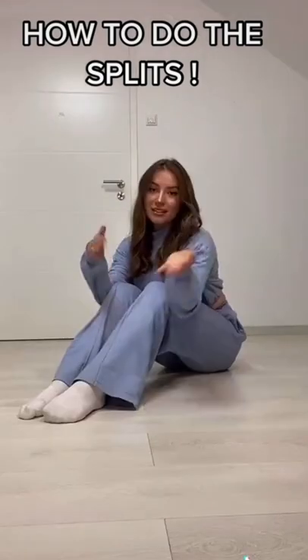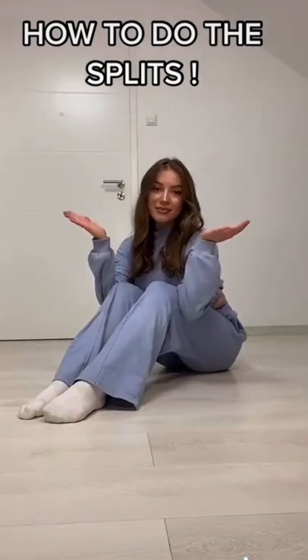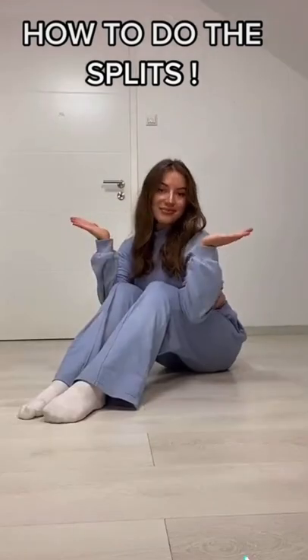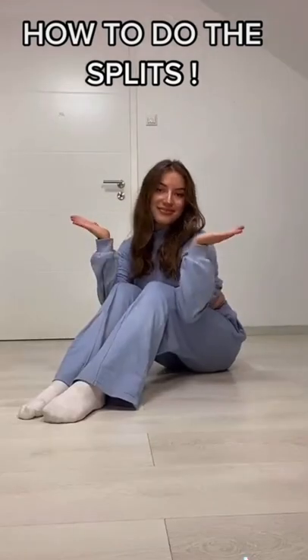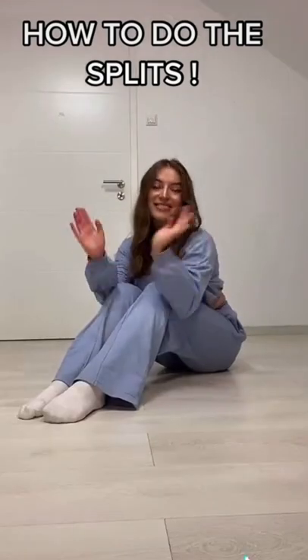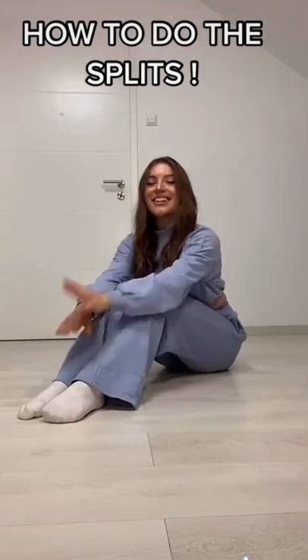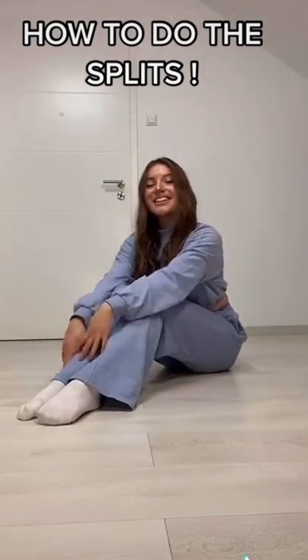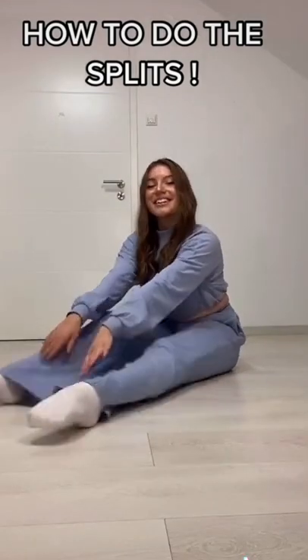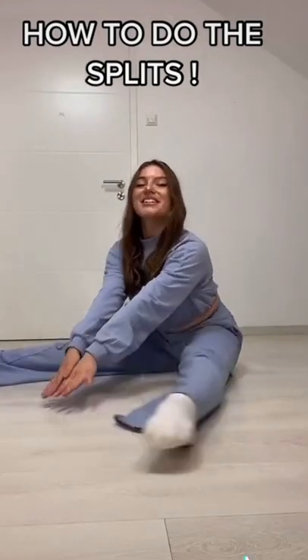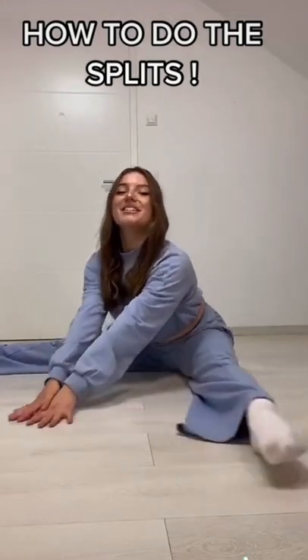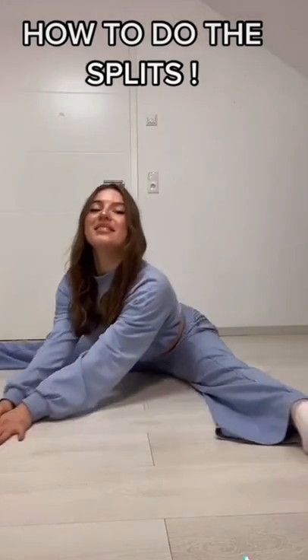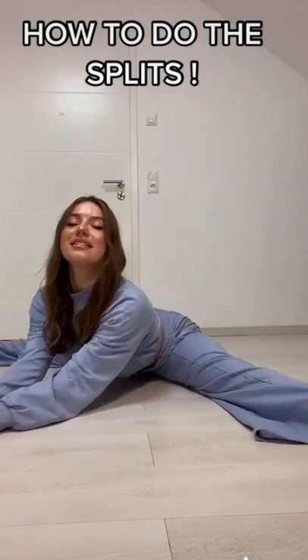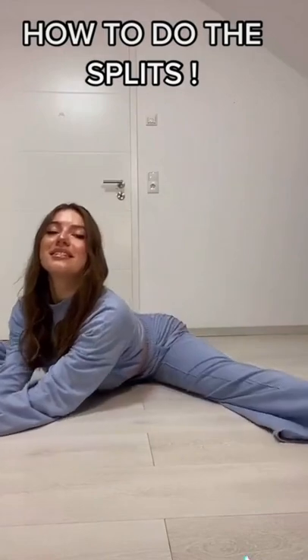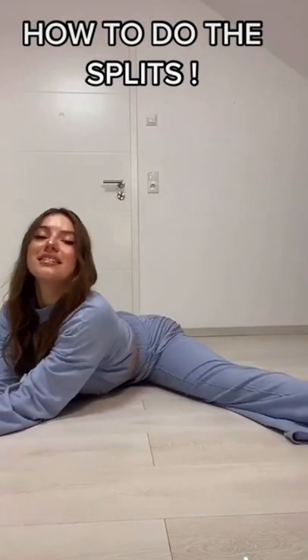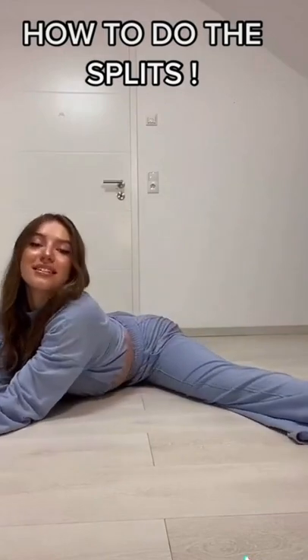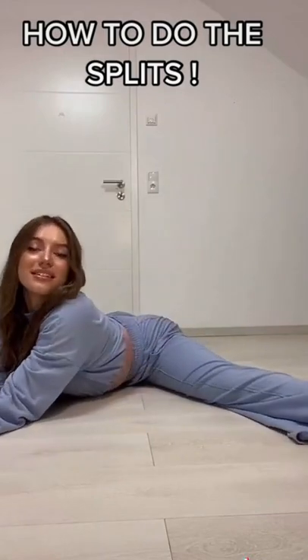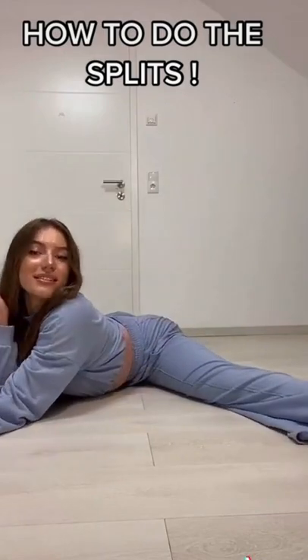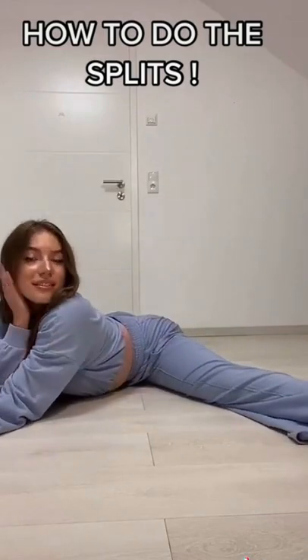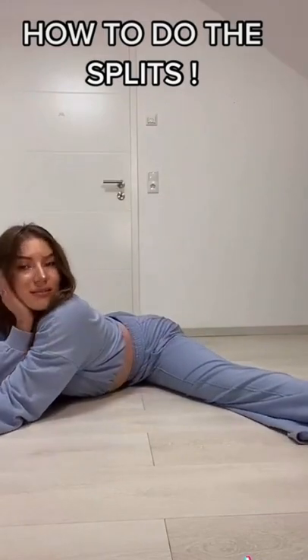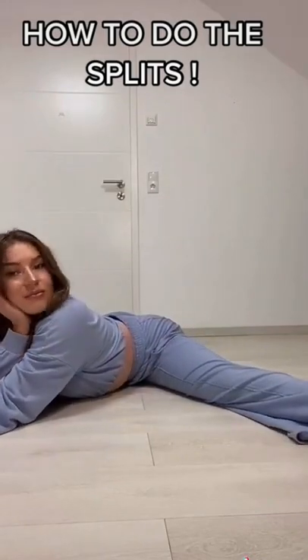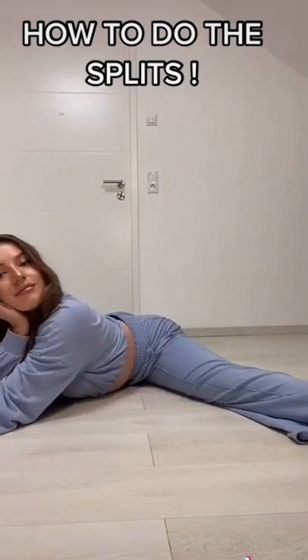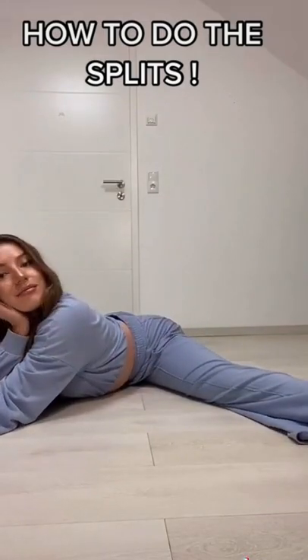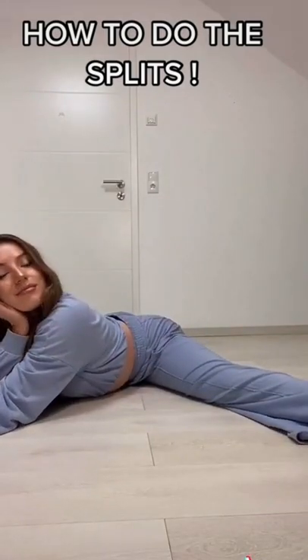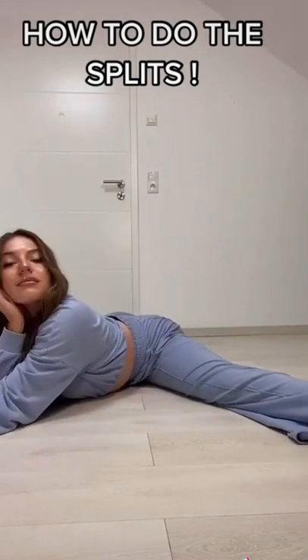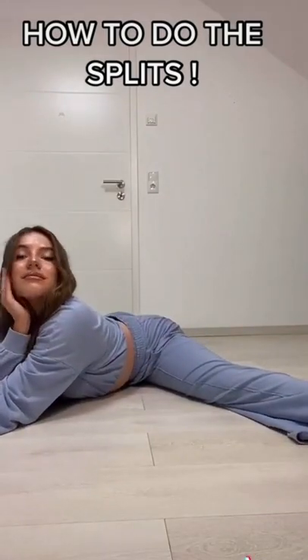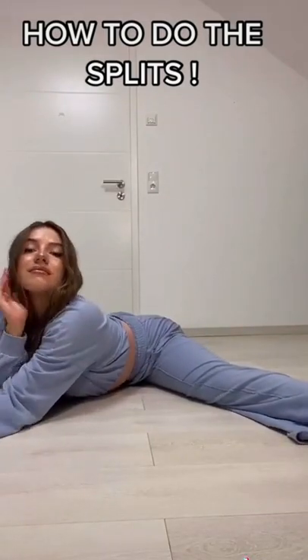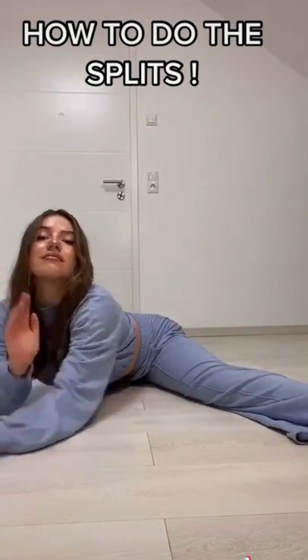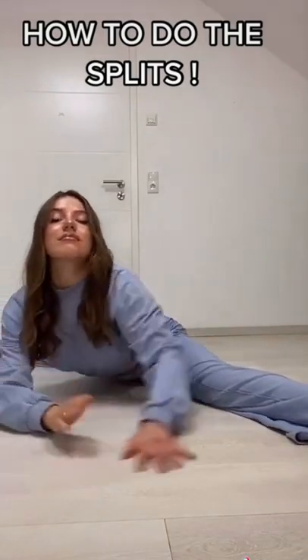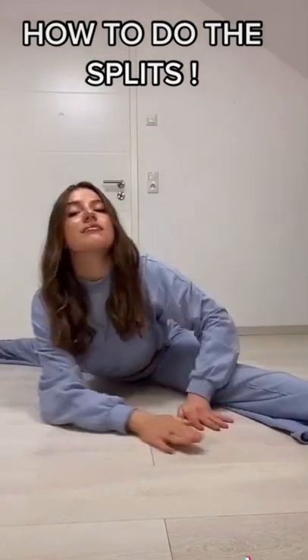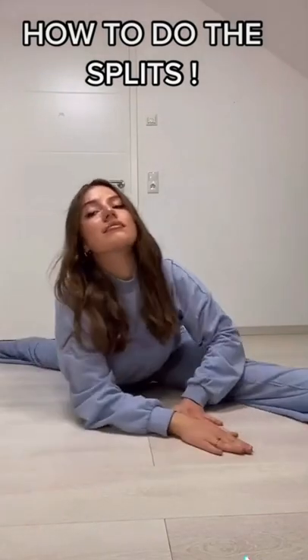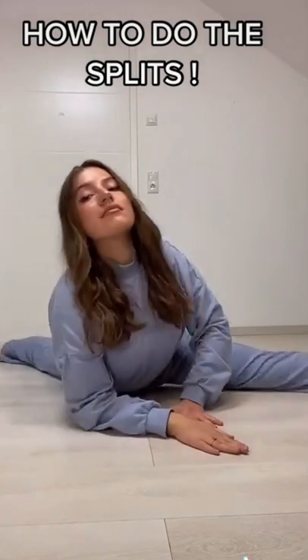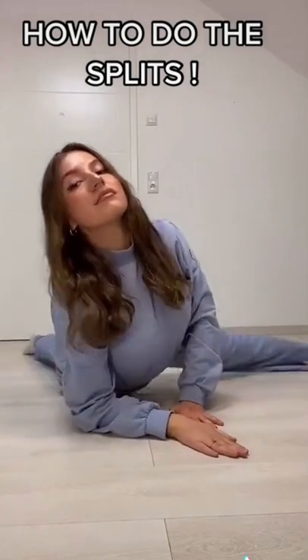Before this, I had never been able to do the splits, and then I did these four exercises for like a day and a half, and then I was able to do the splits.